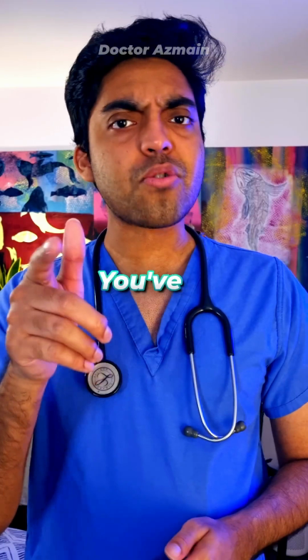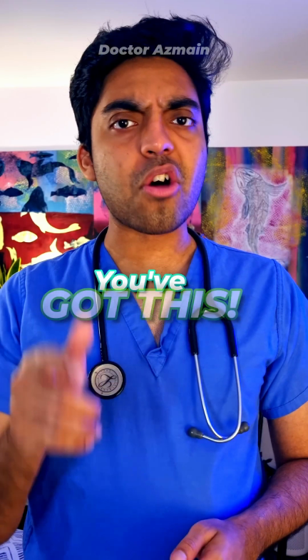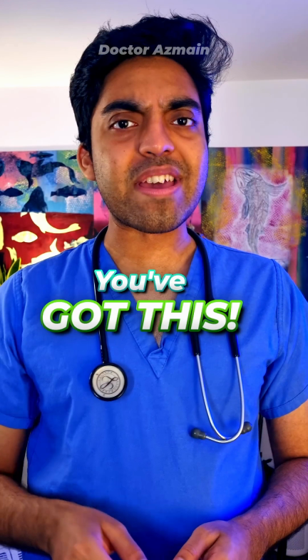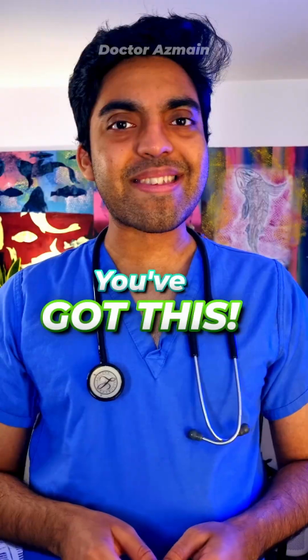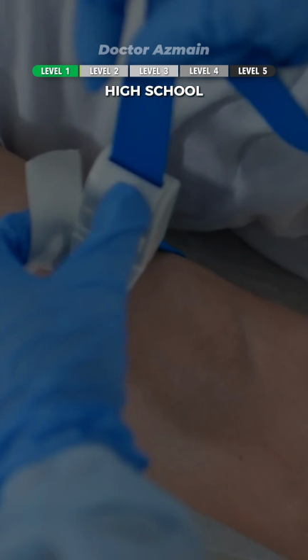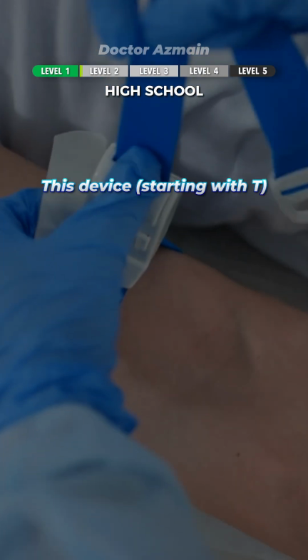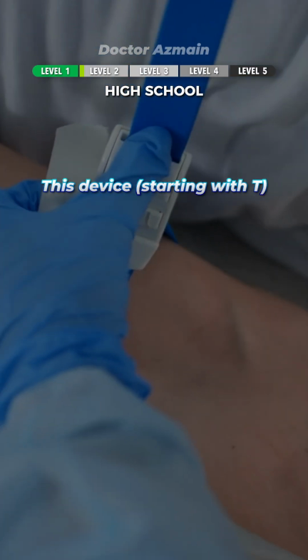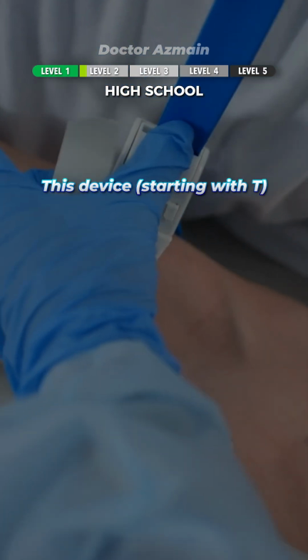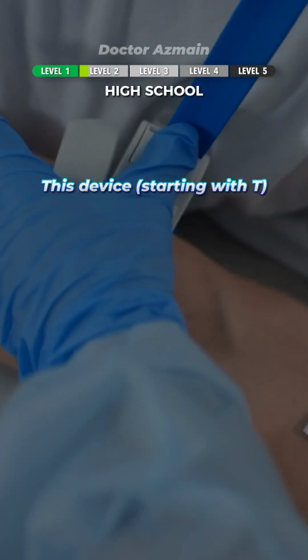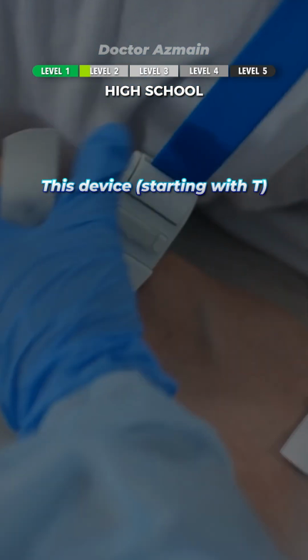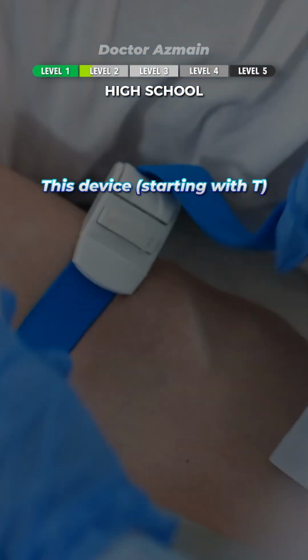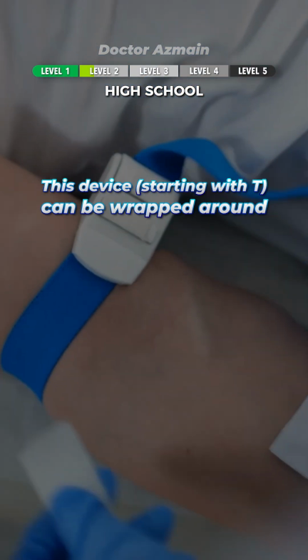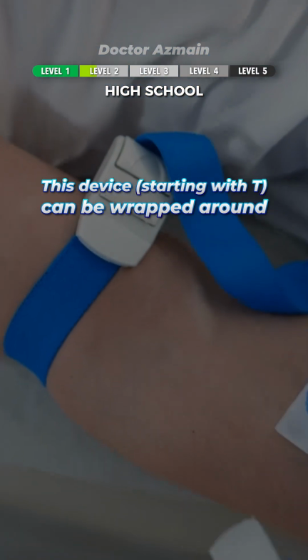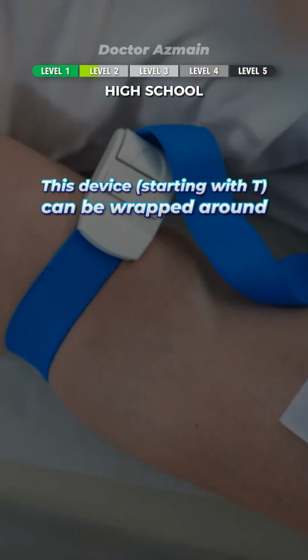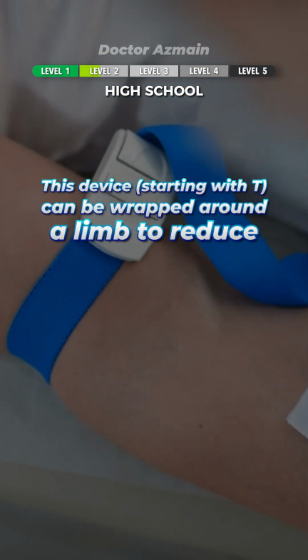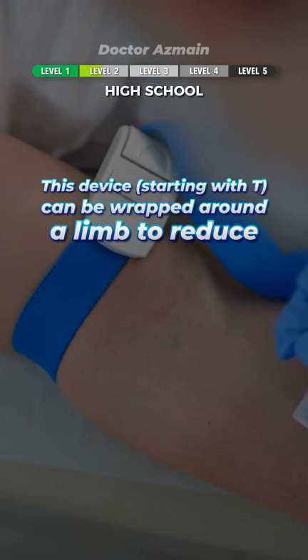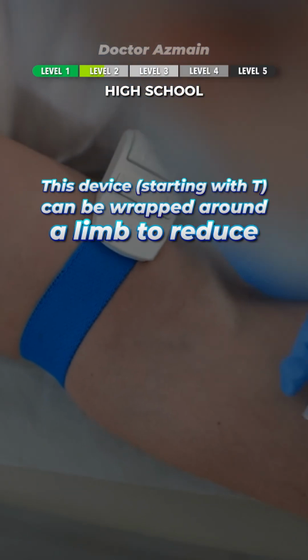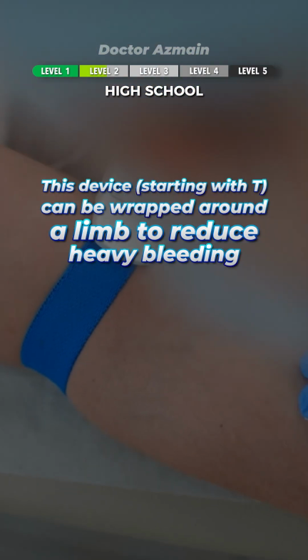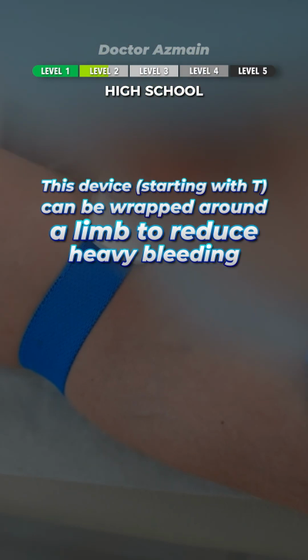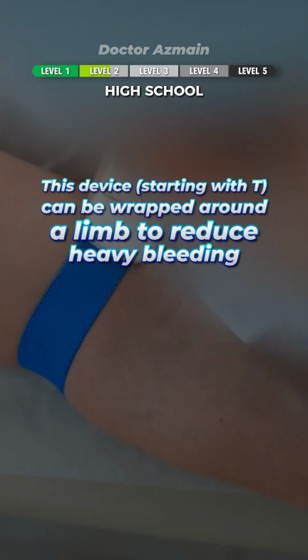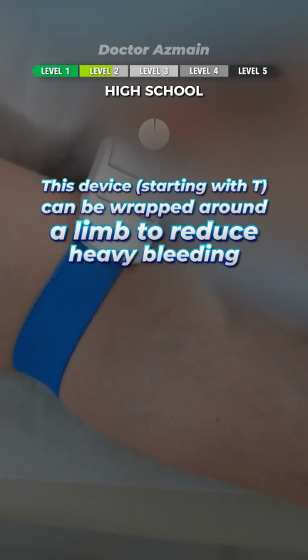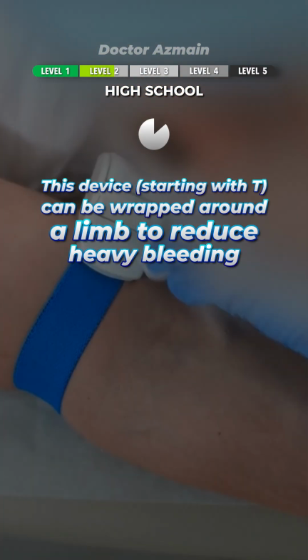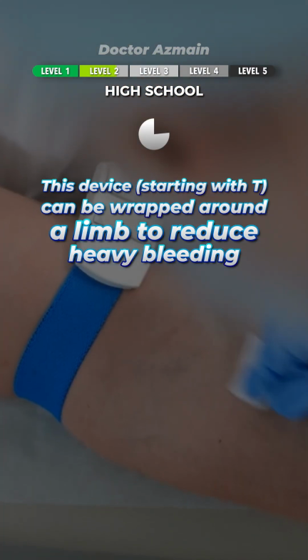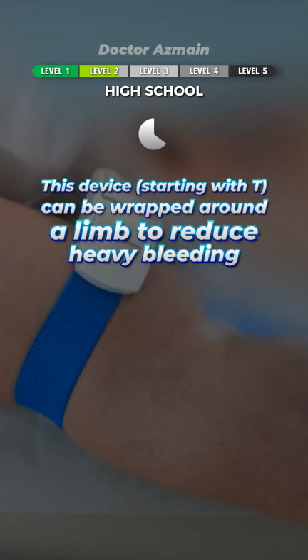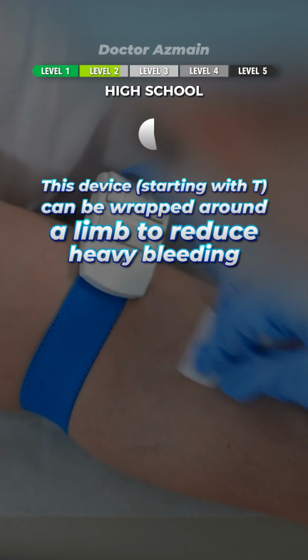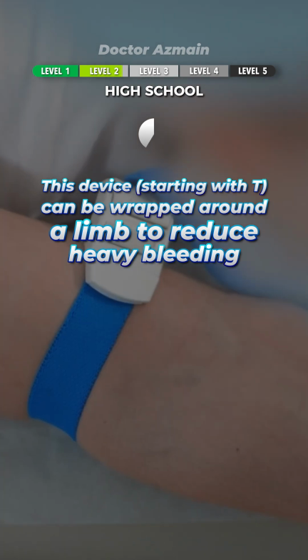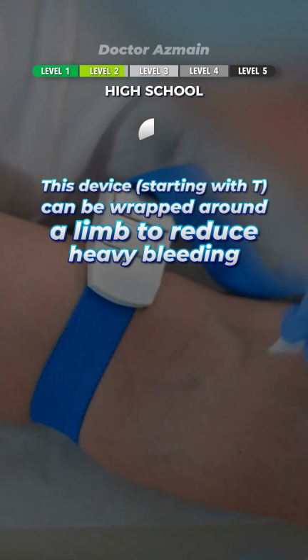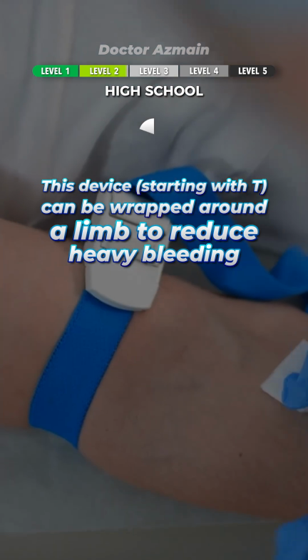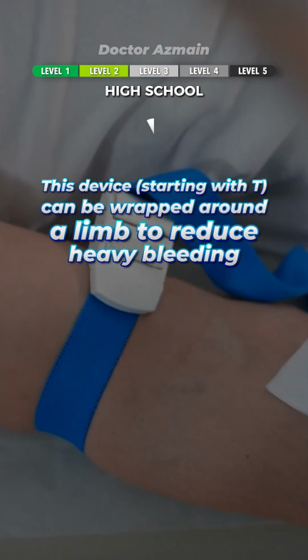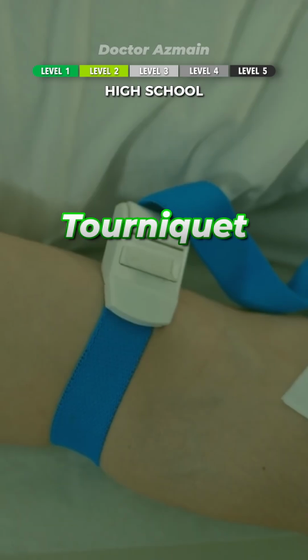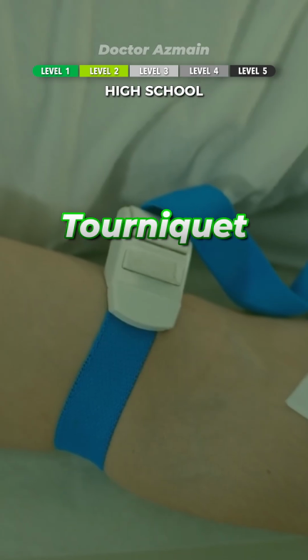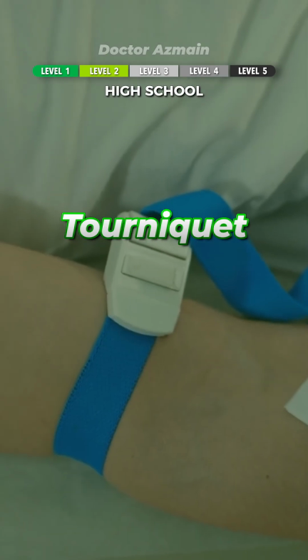You got this. This device starting with T can be wrapped around a limb to reduce heavy bleeding. Tourniquet.